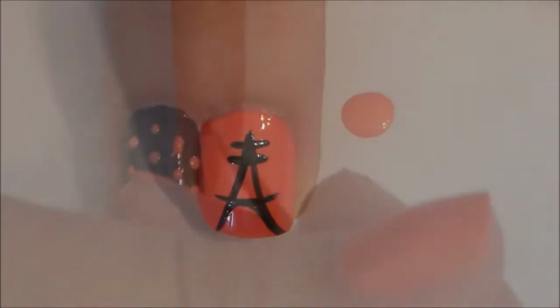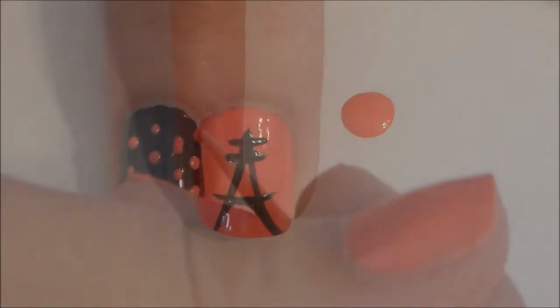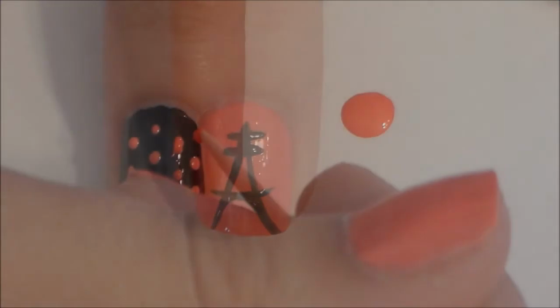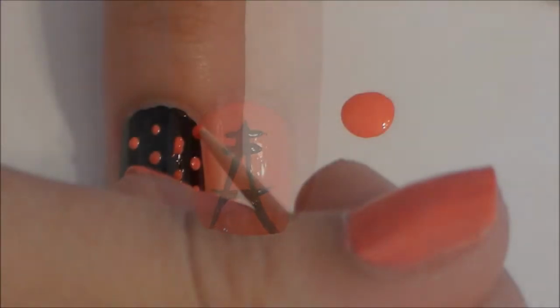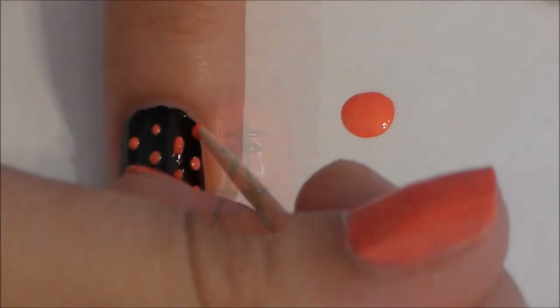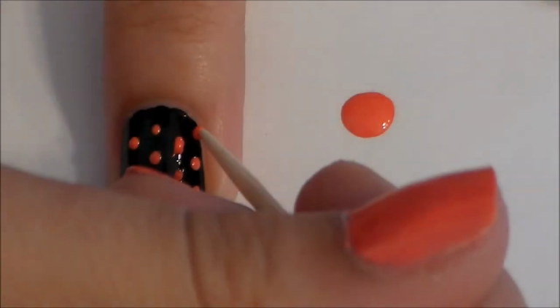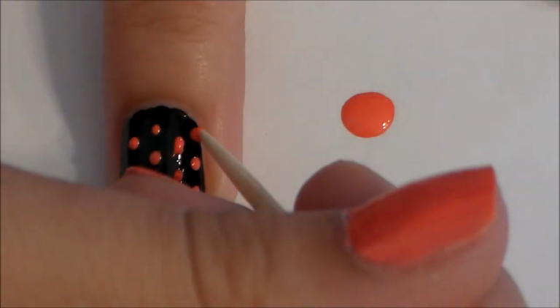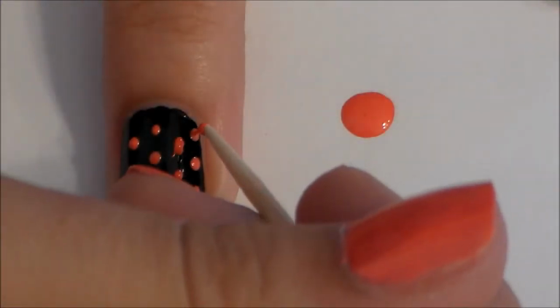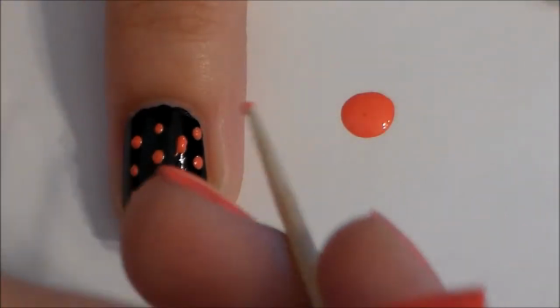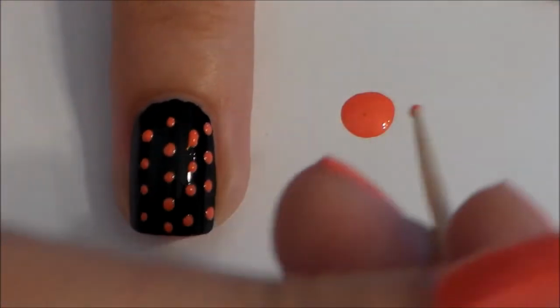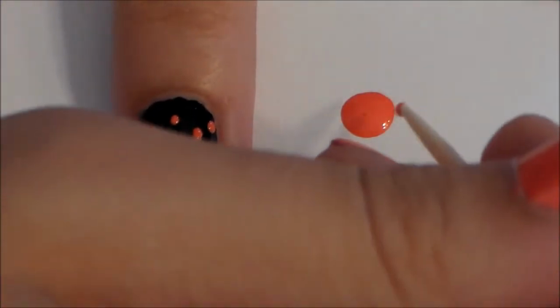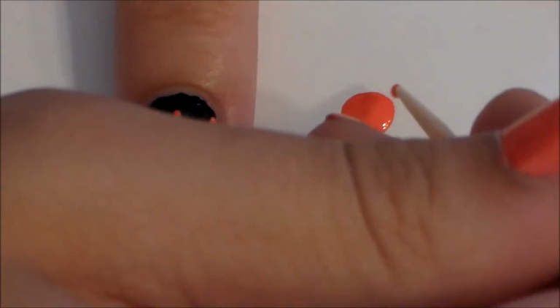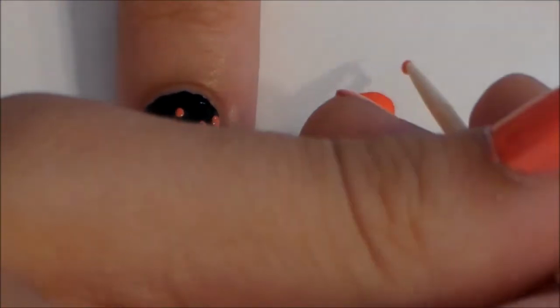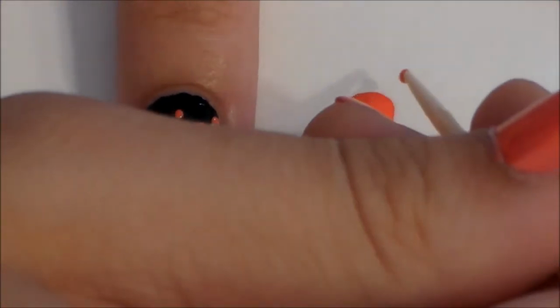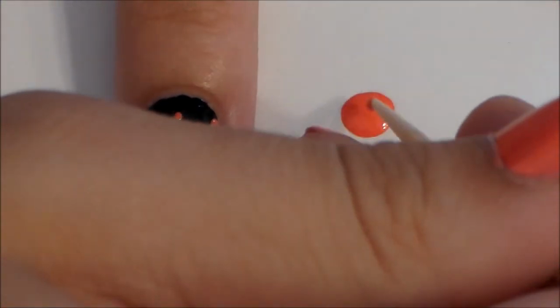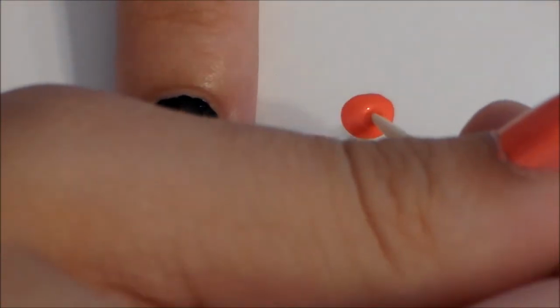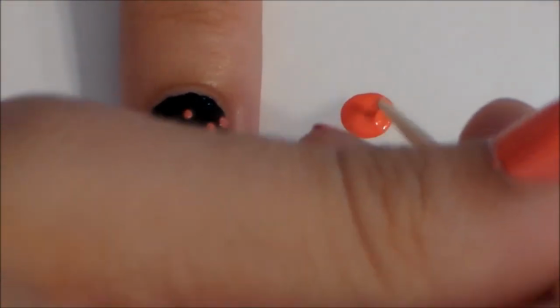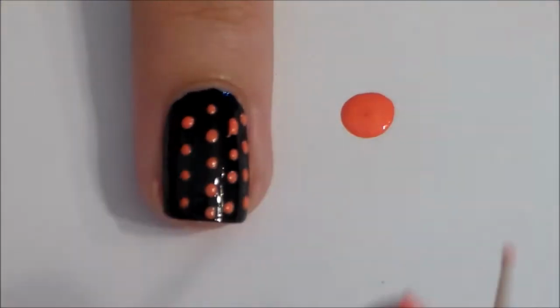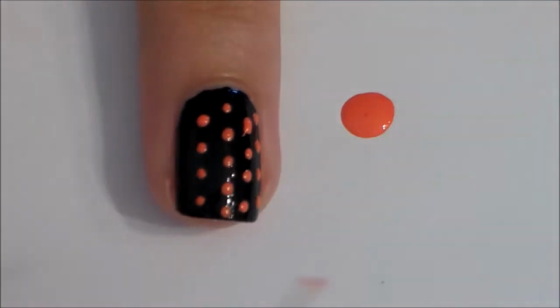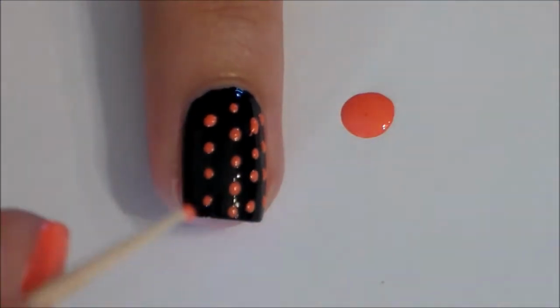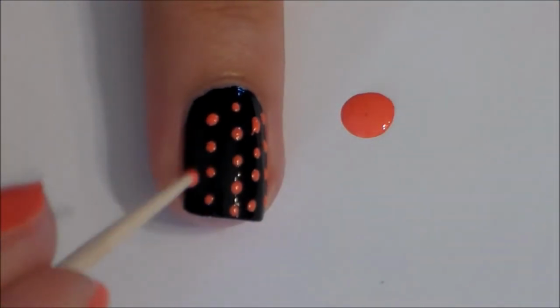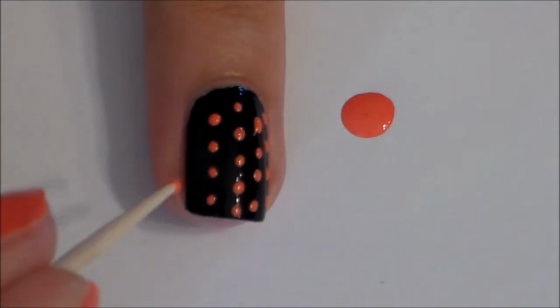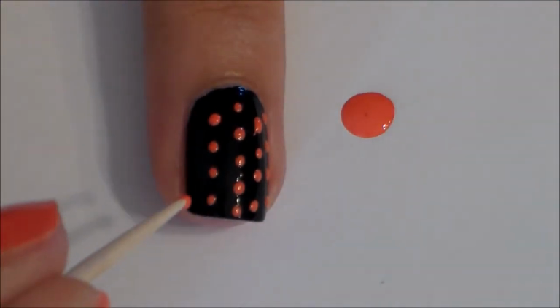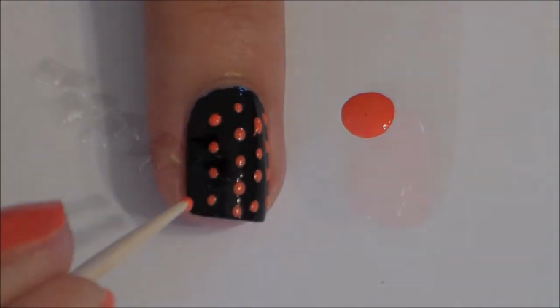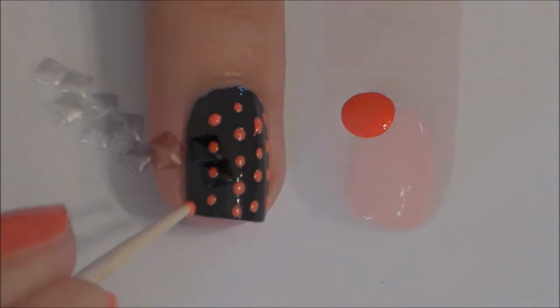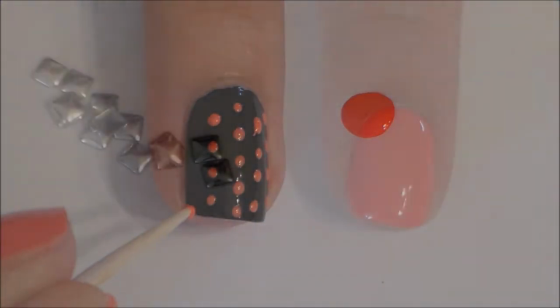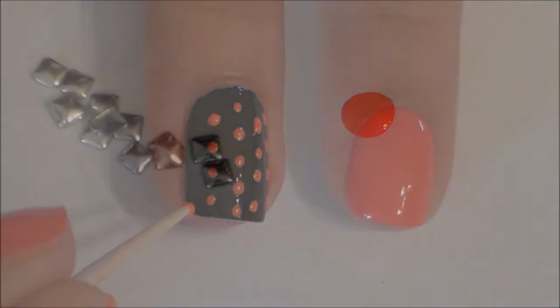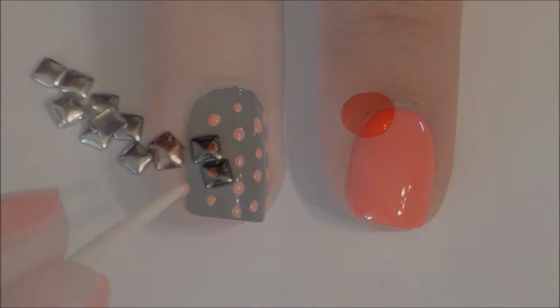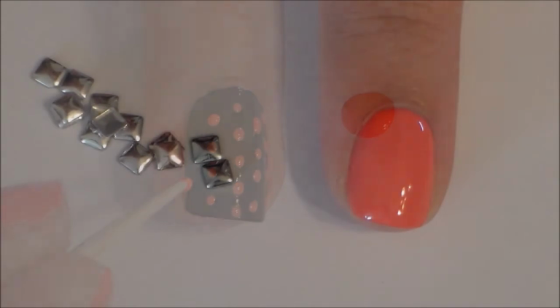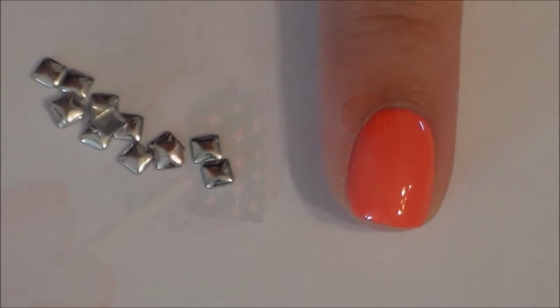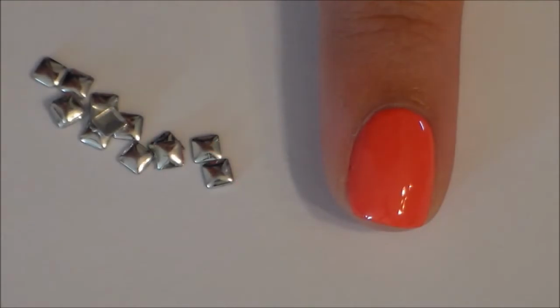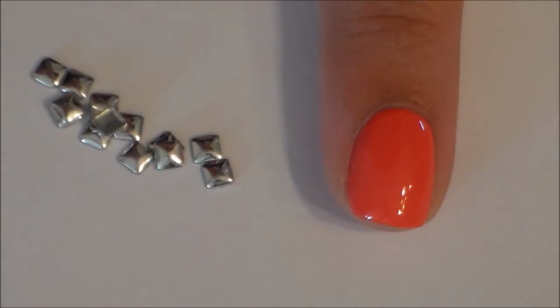On my ring finger I used the same pink polish that I painted all of my other nails, and used a toothpick and made some polka dots.